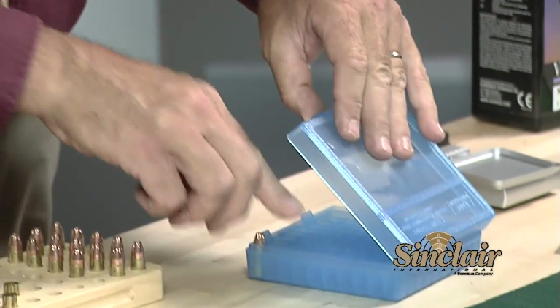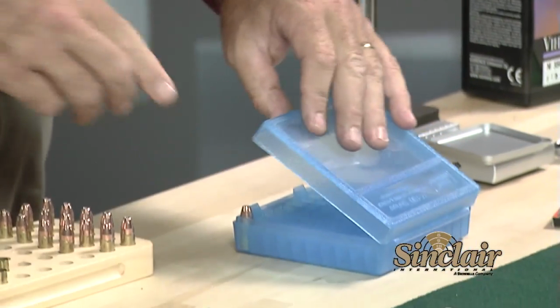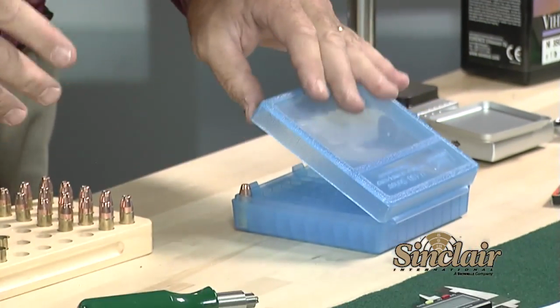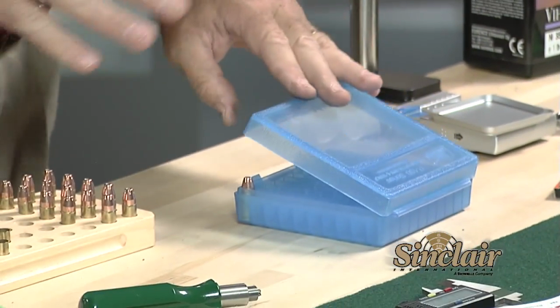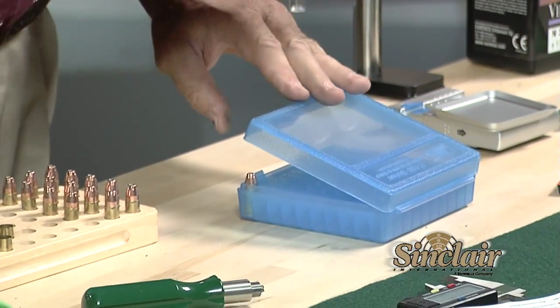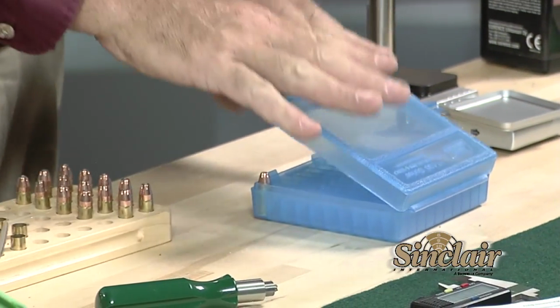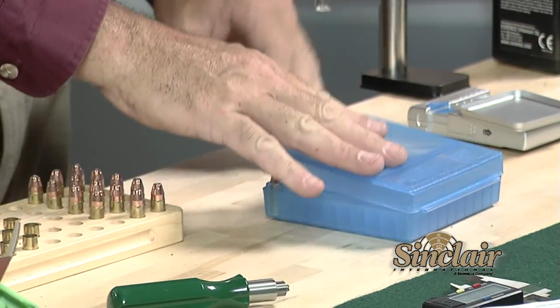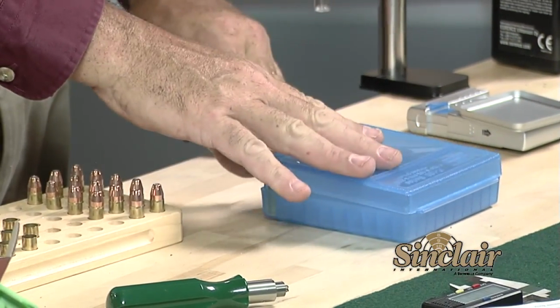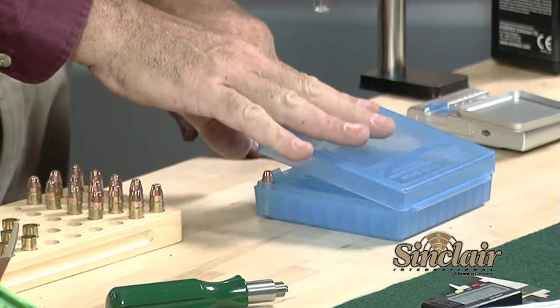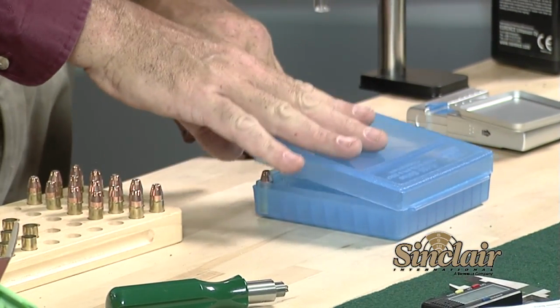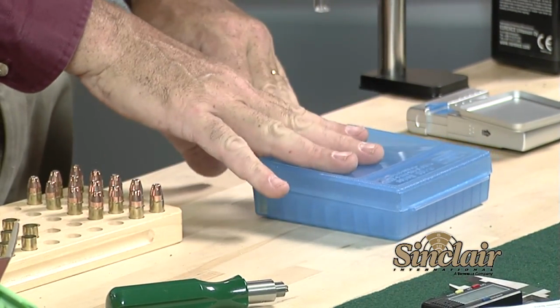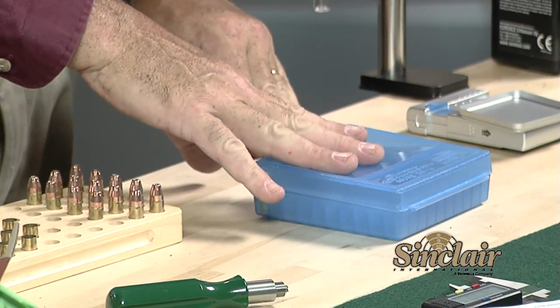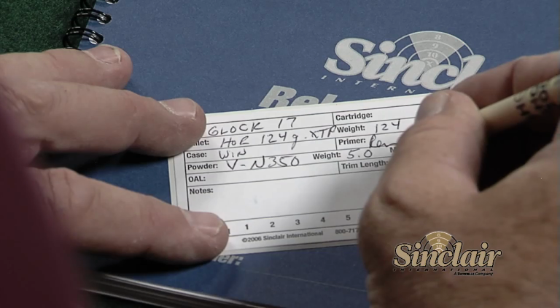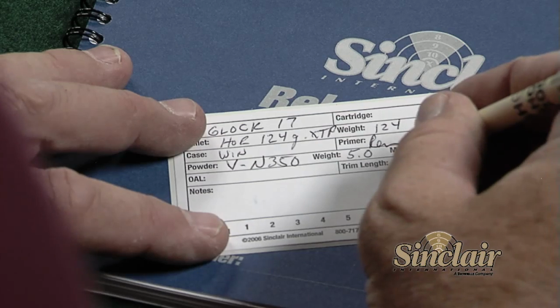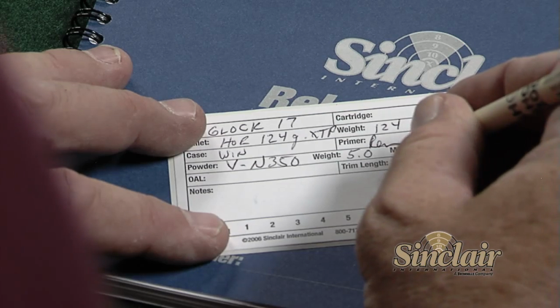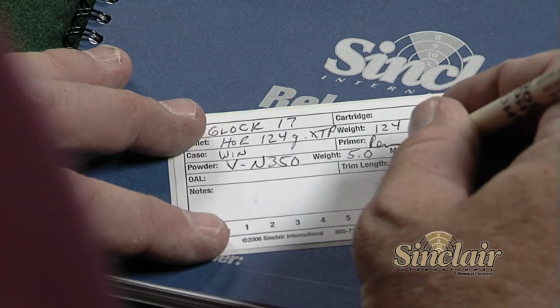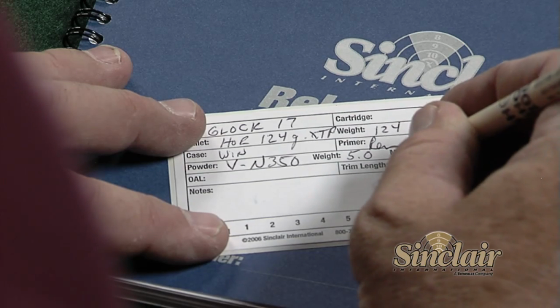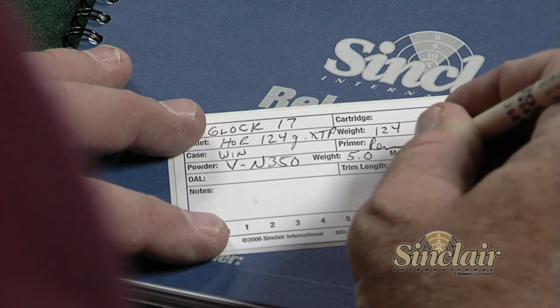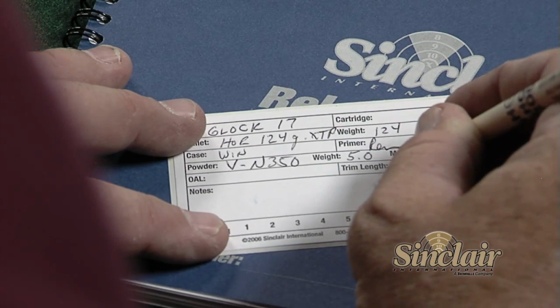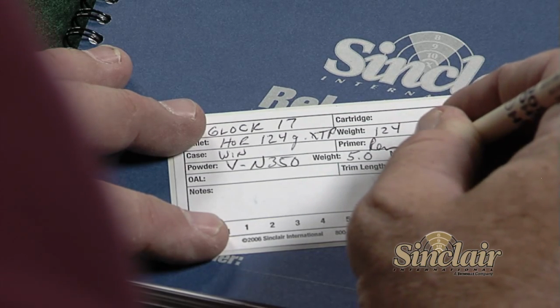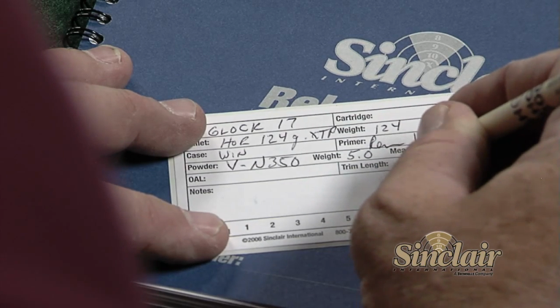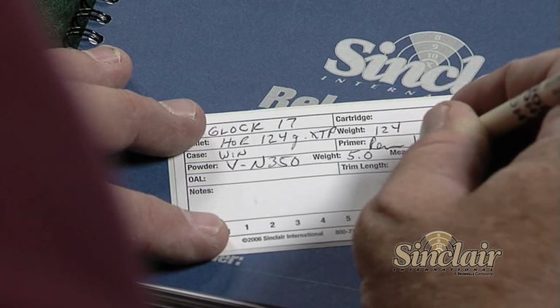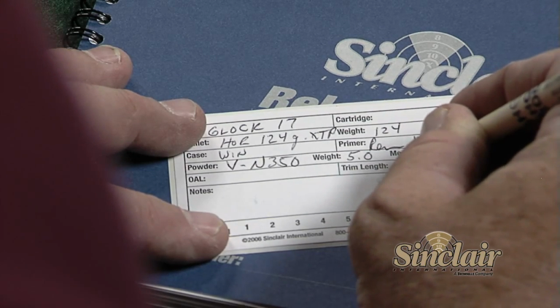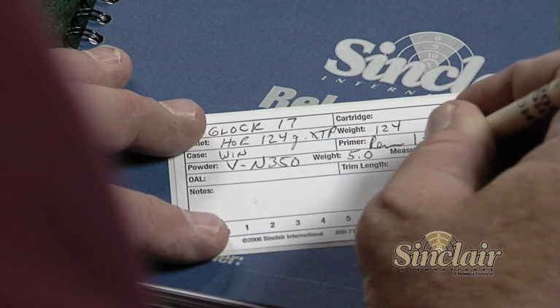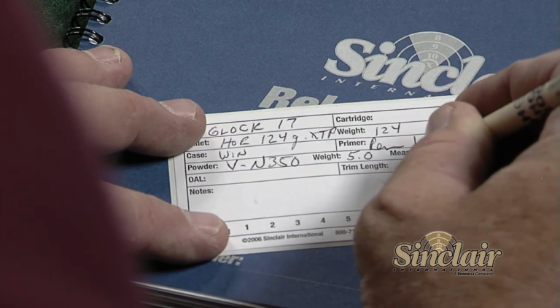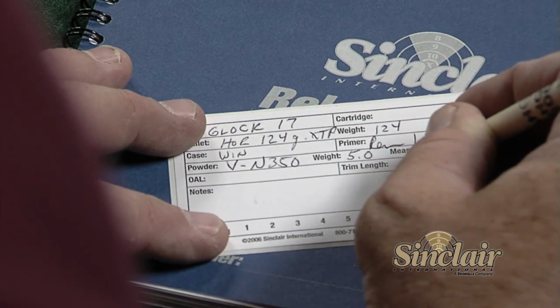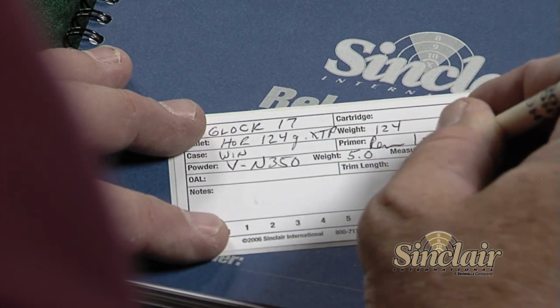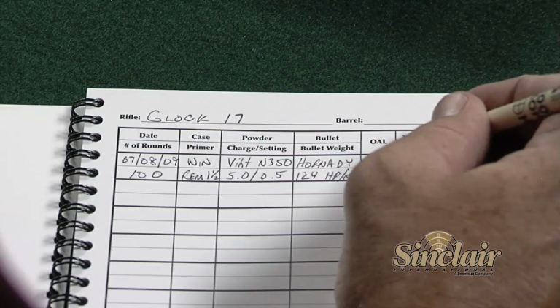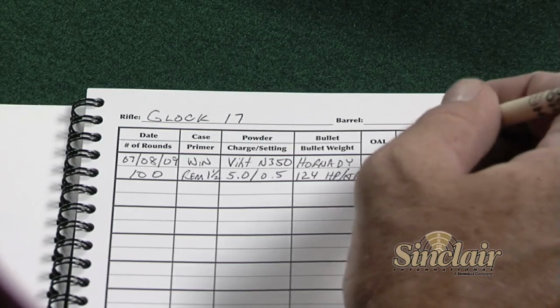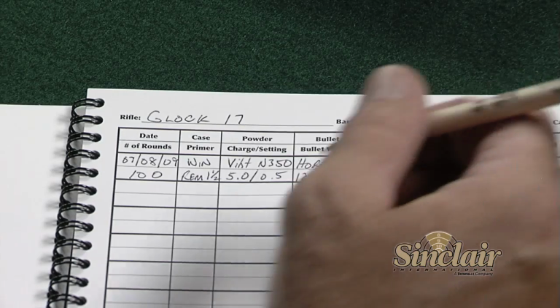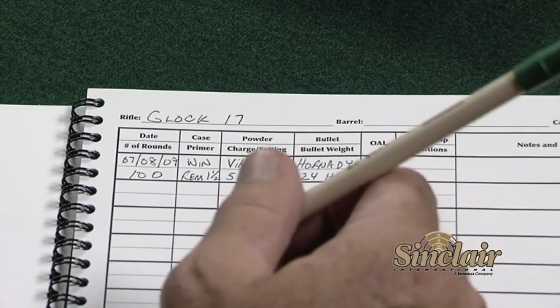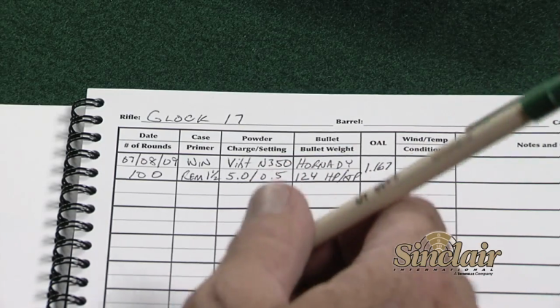Transfer the newly loaded ammo to a proper cartridge box and record information both on the box and in your reloading logbook.